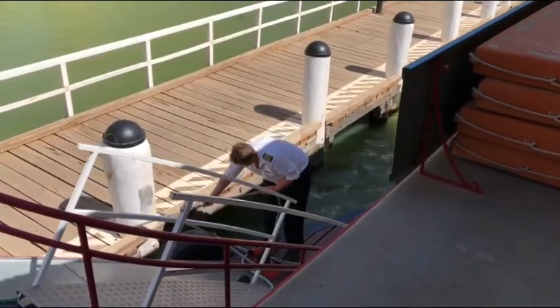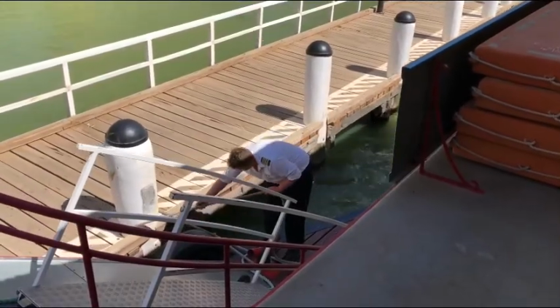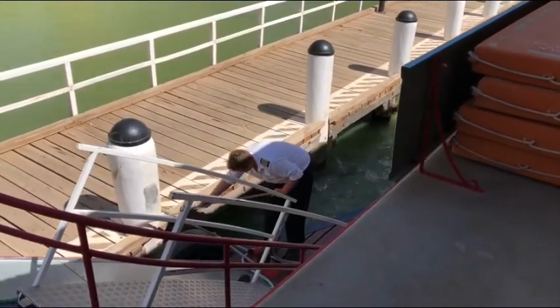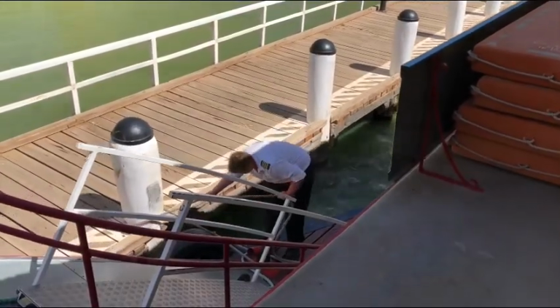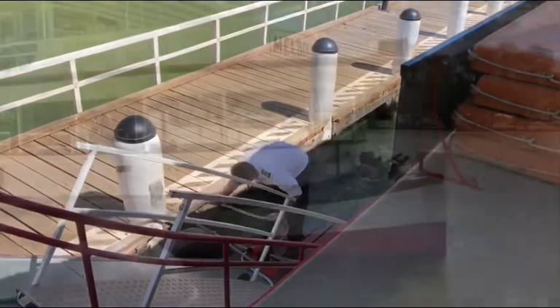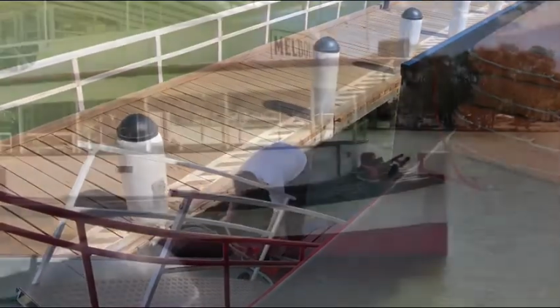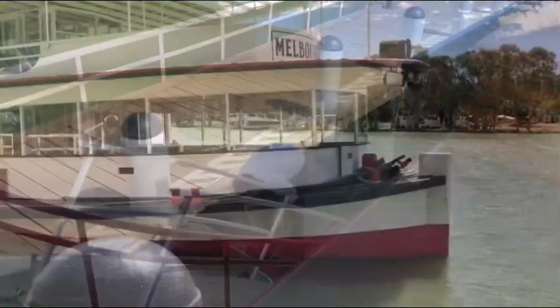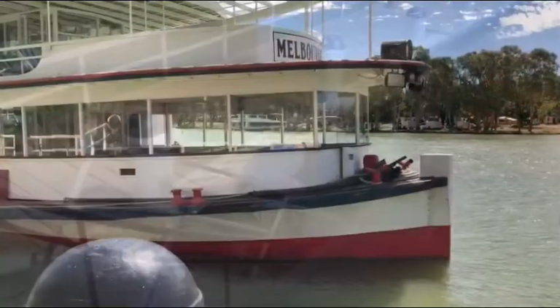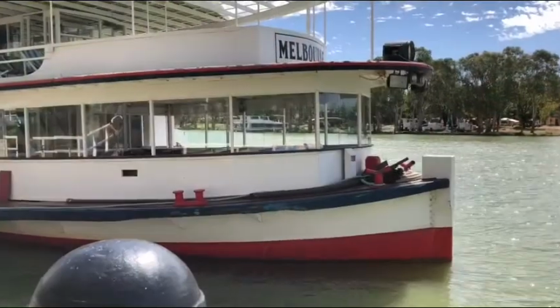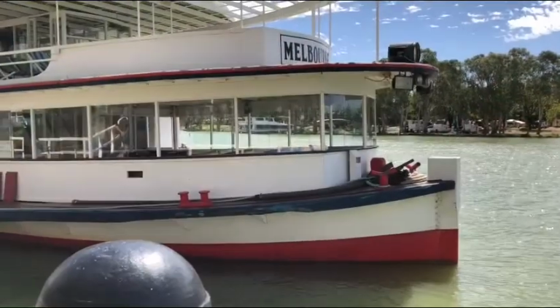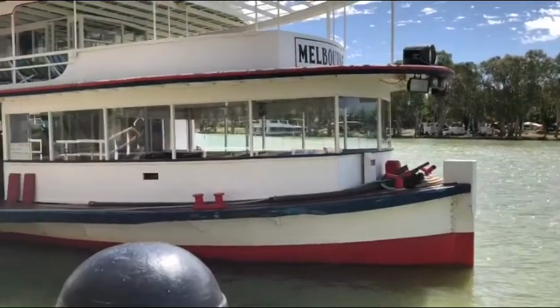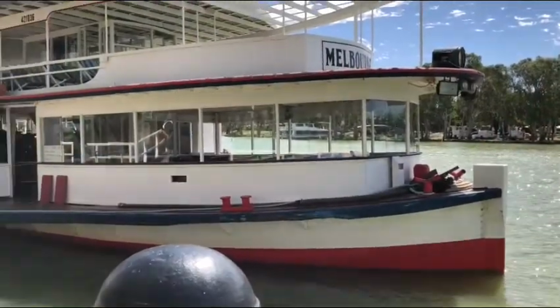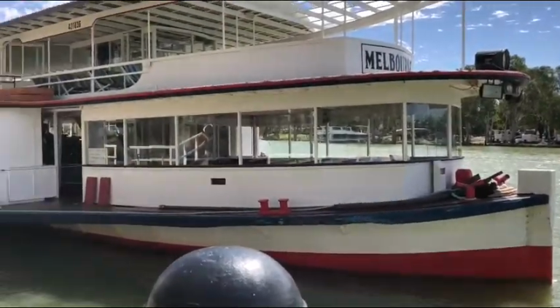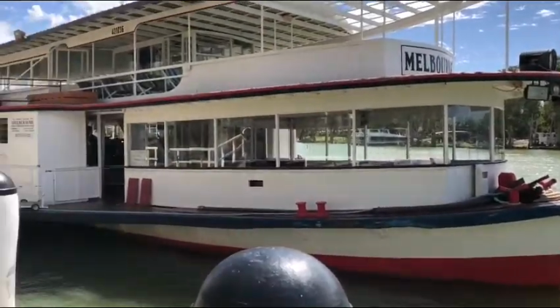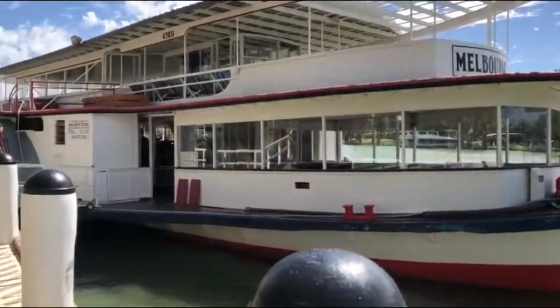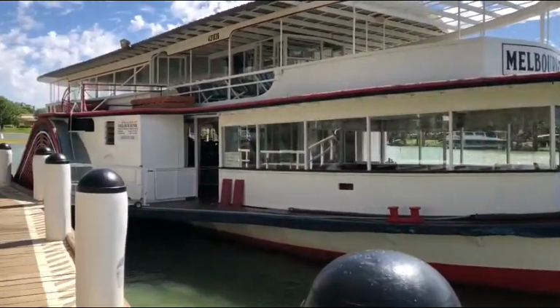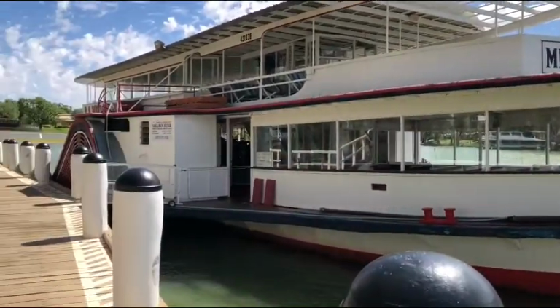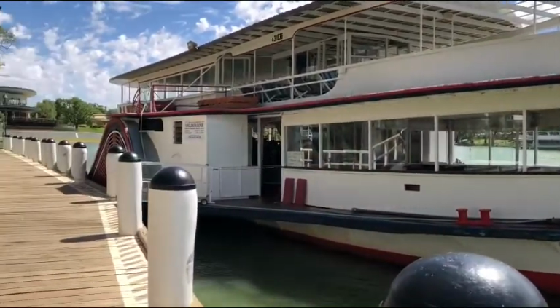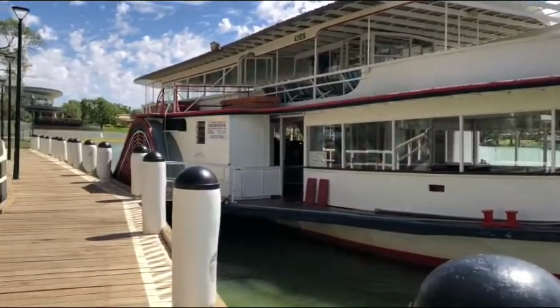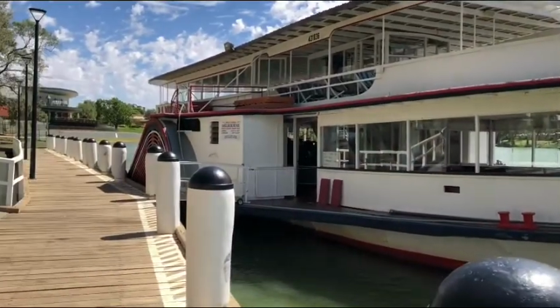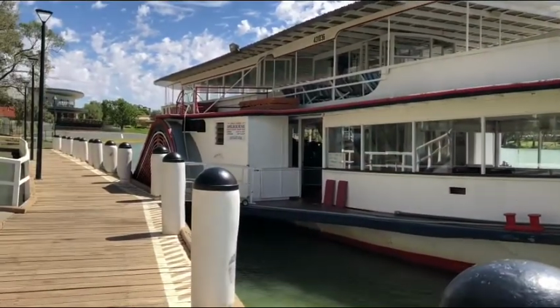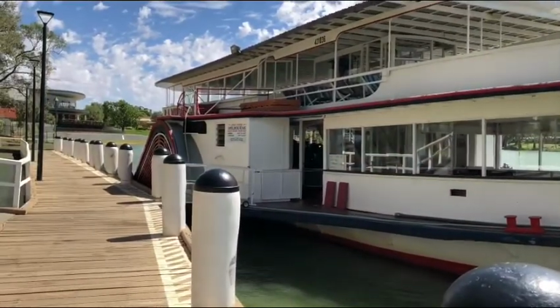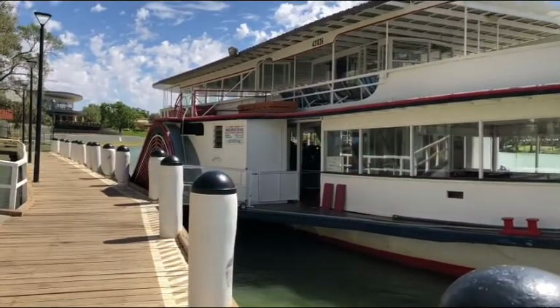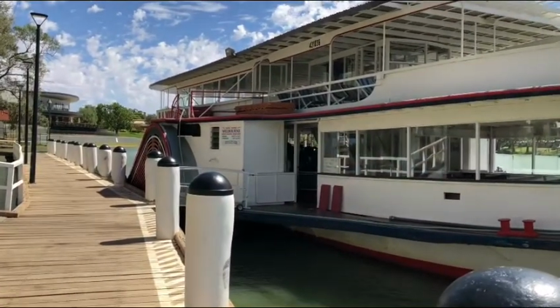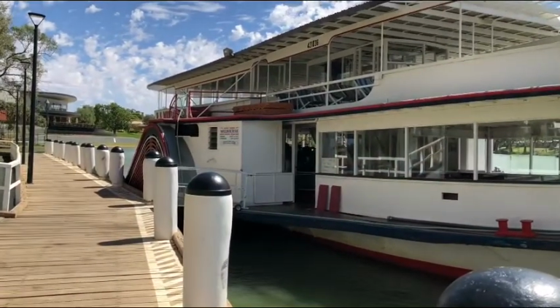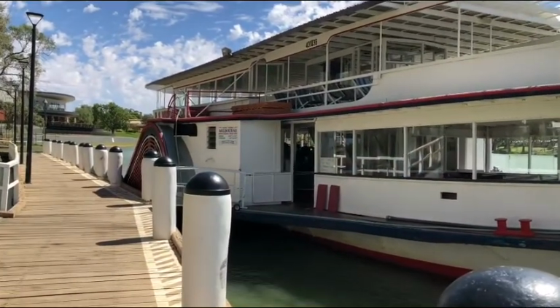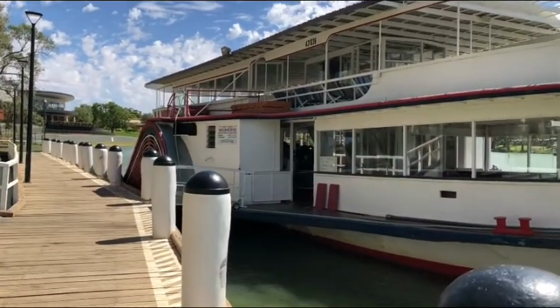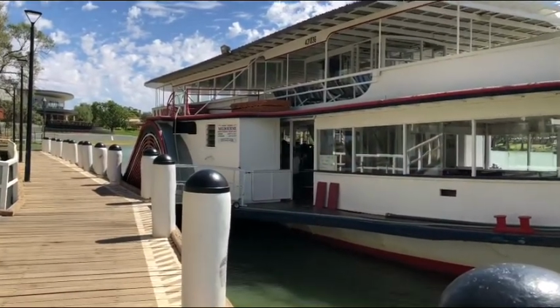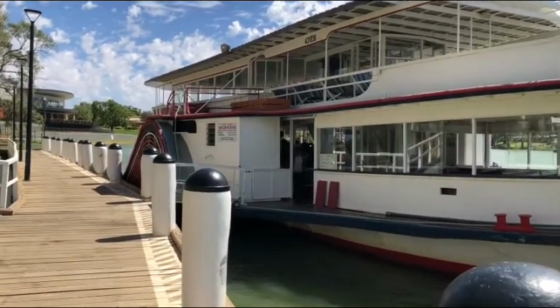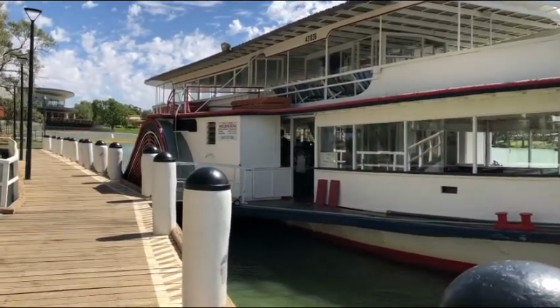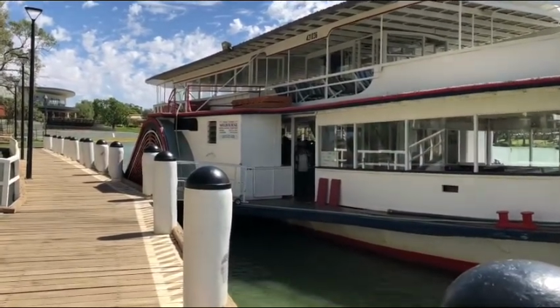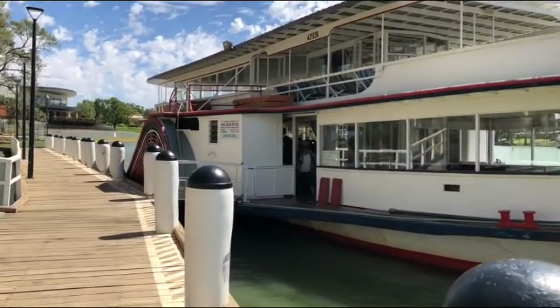After a career of 108 years, that's something to blow your whistle about.